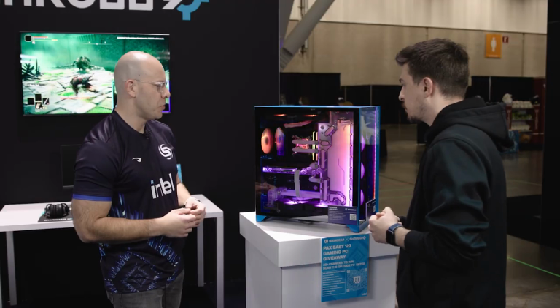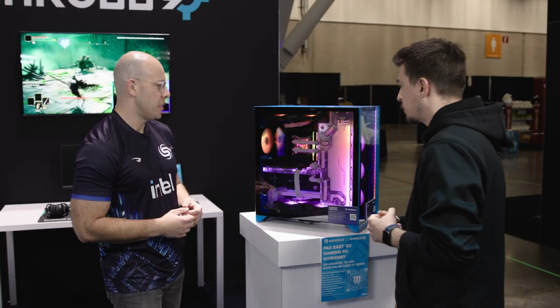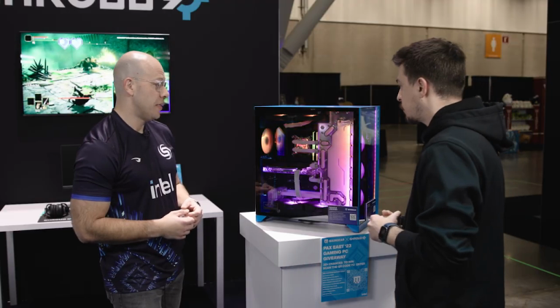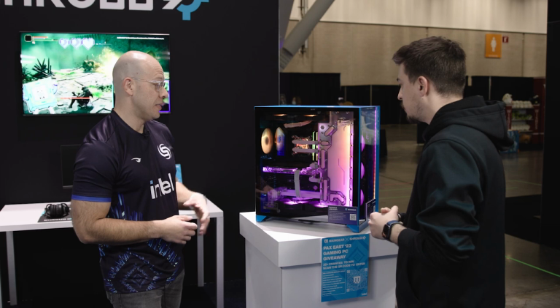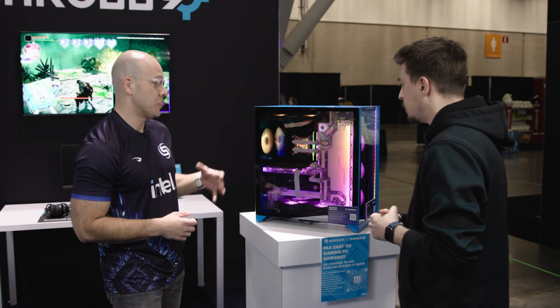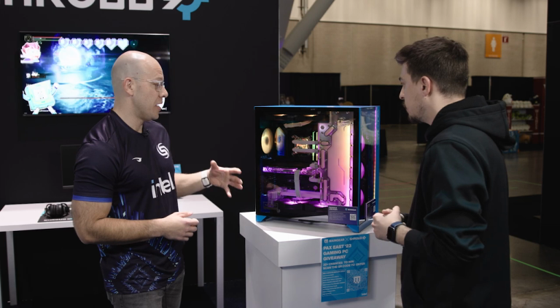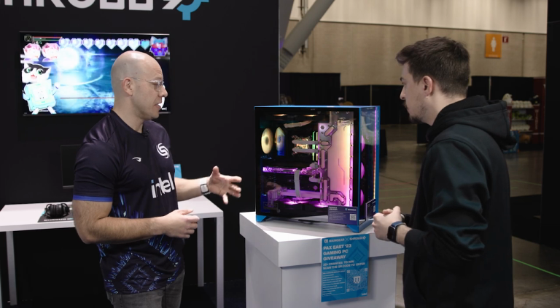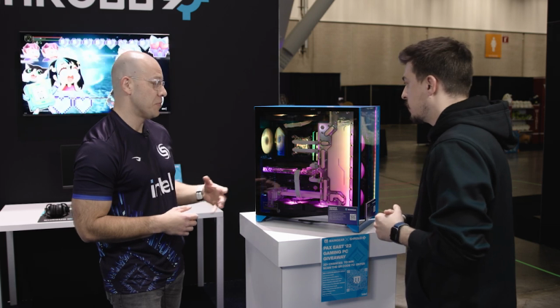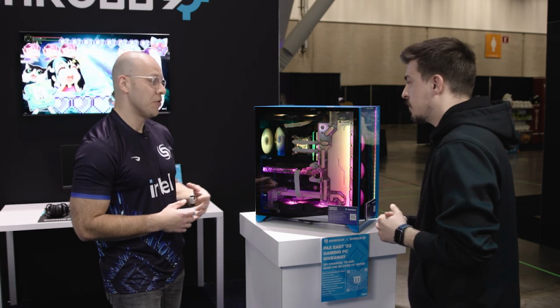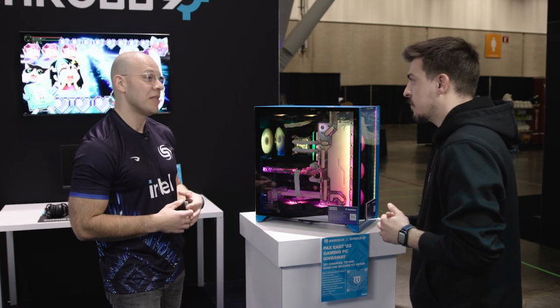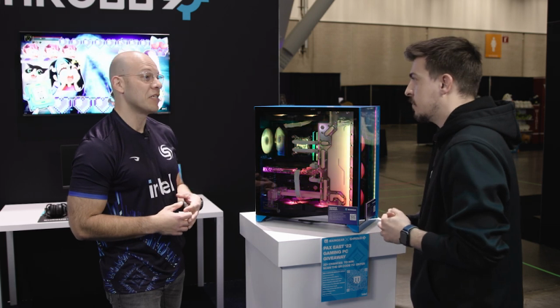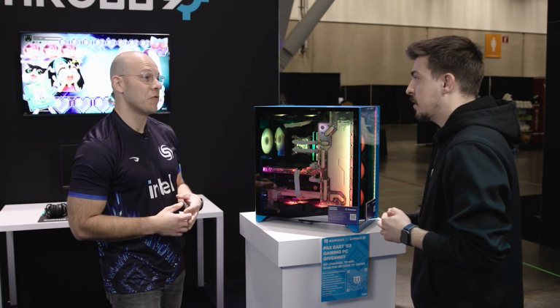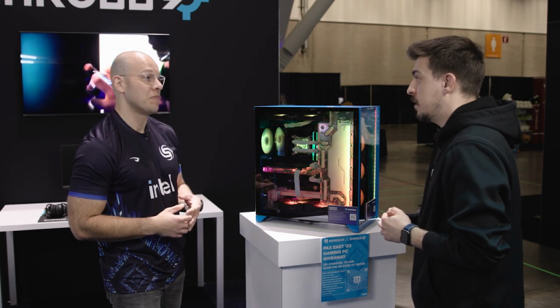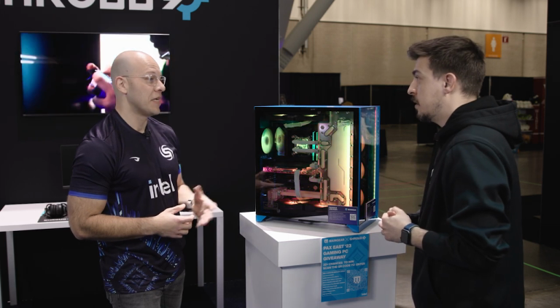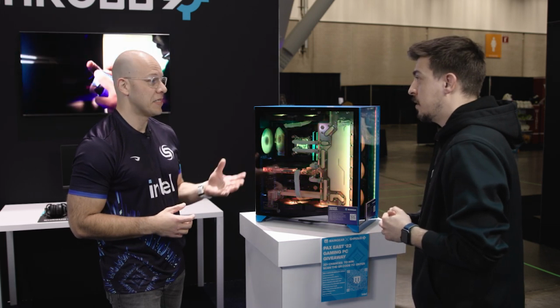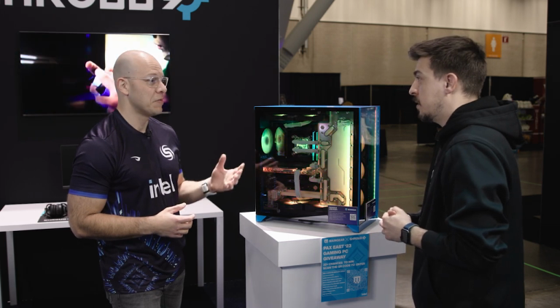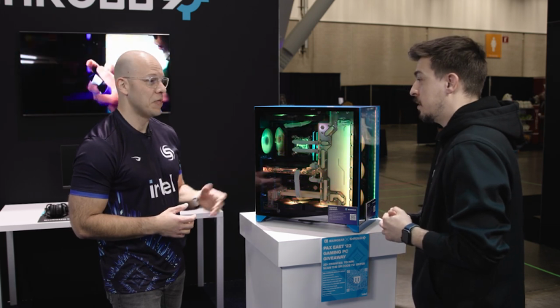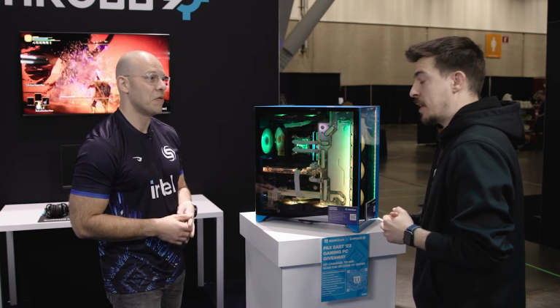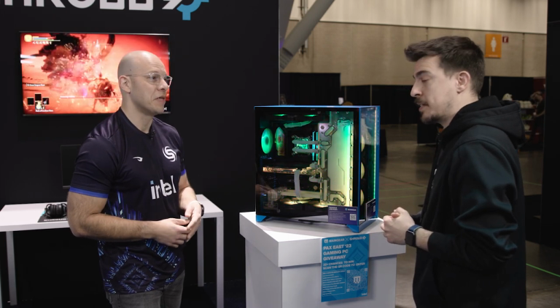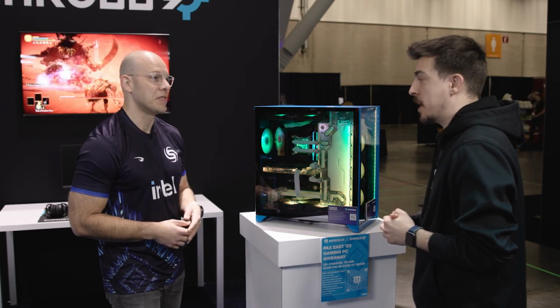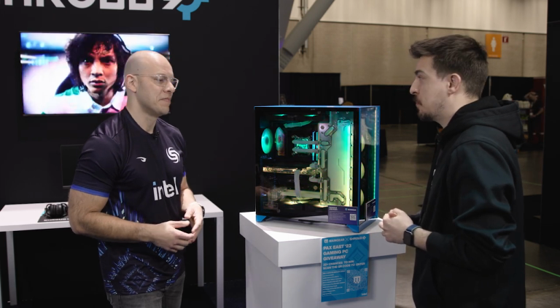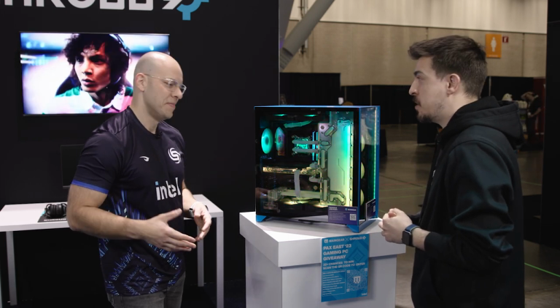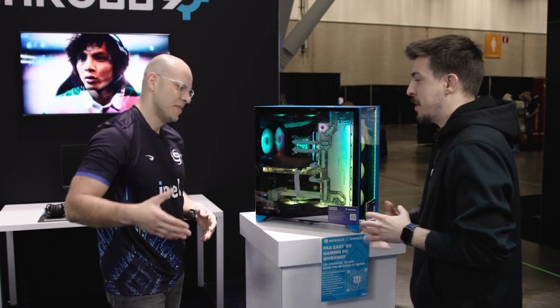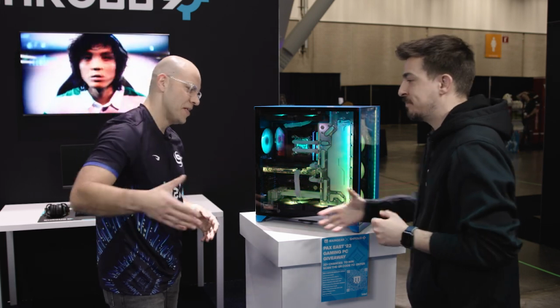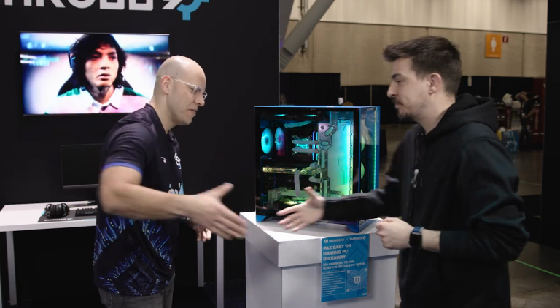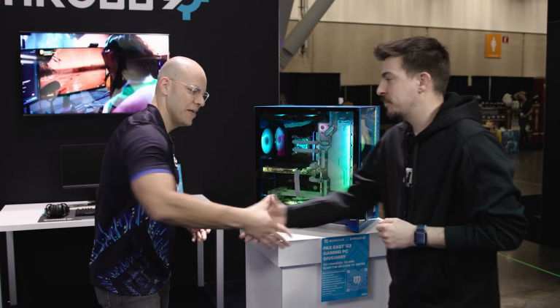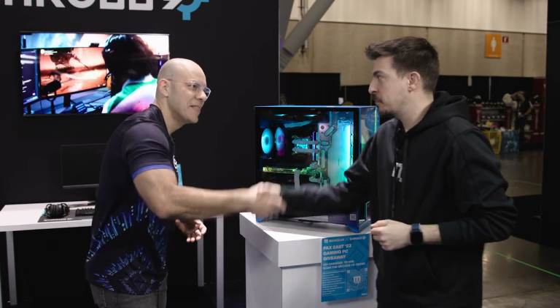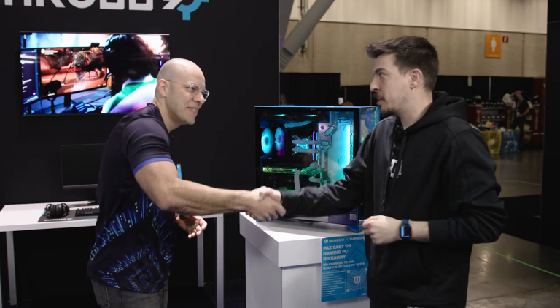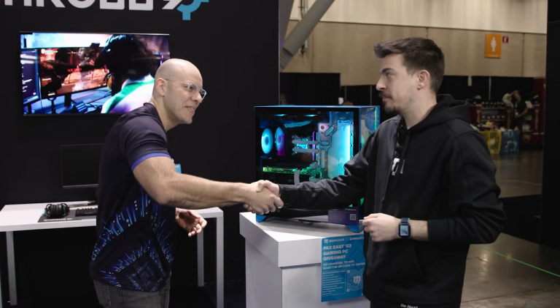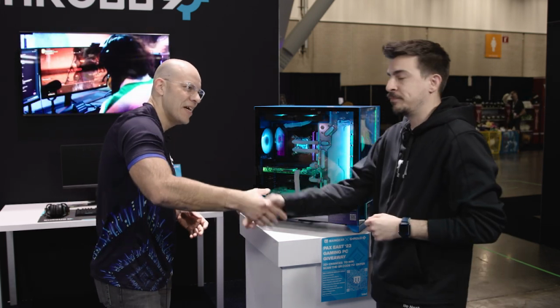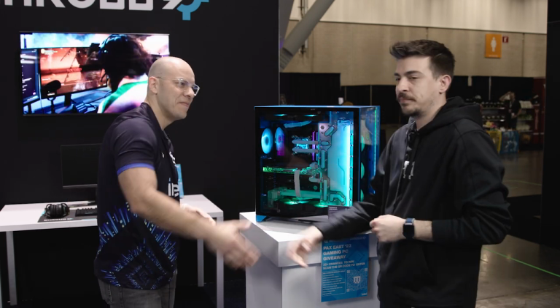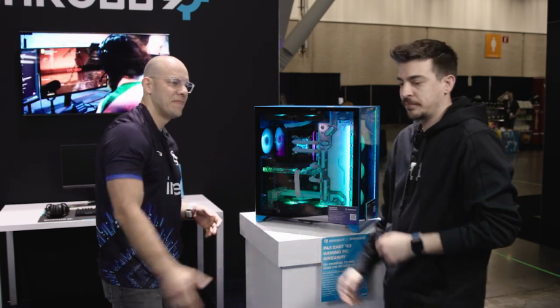I appreciate it, Nick. This has been great. Thanks for taking the time and spending it with us. Thanks, Alex. Appreciate it, man.